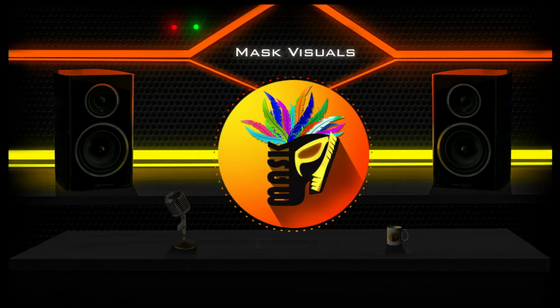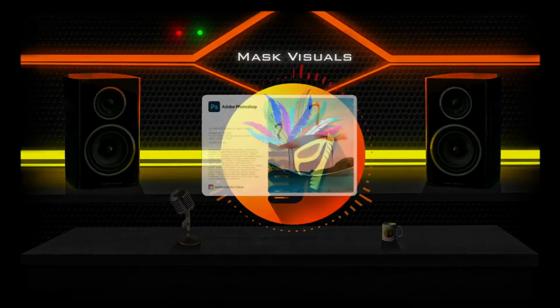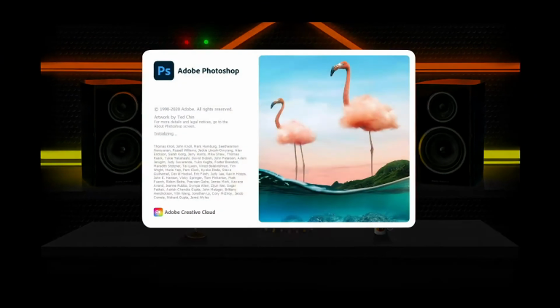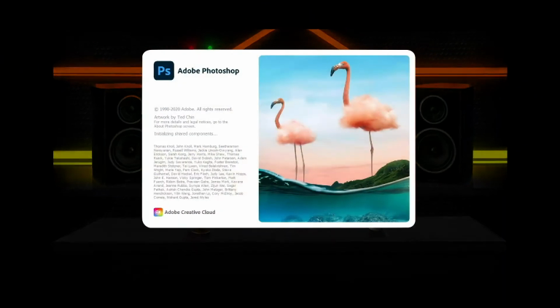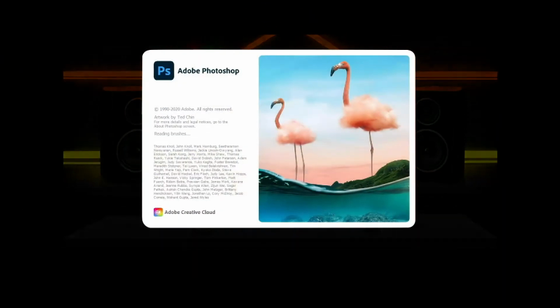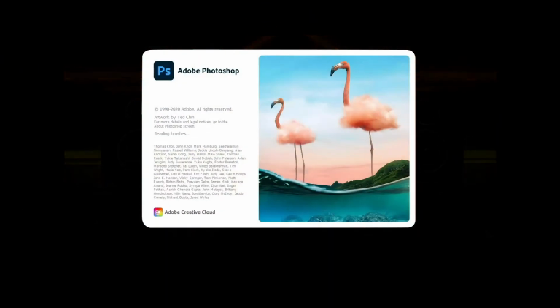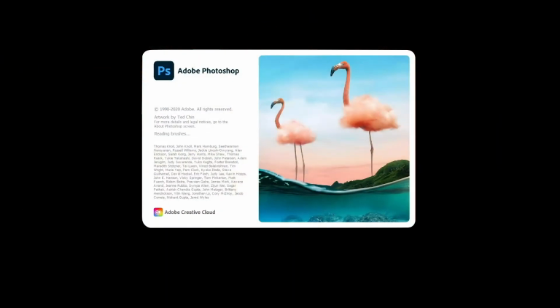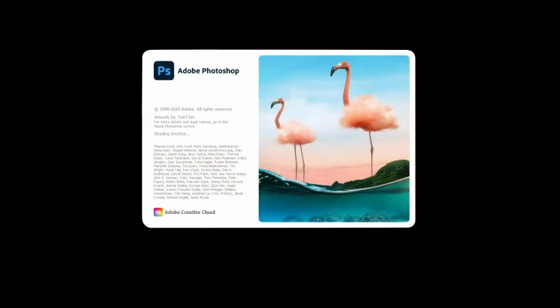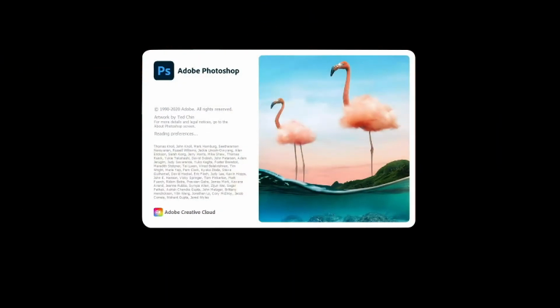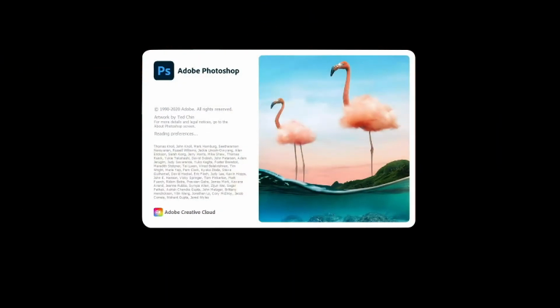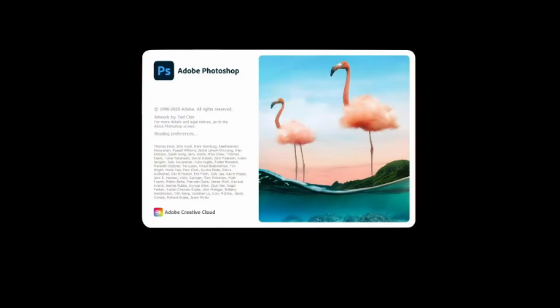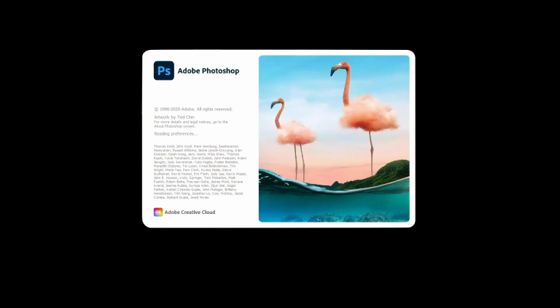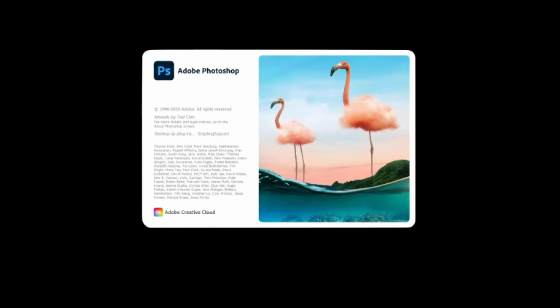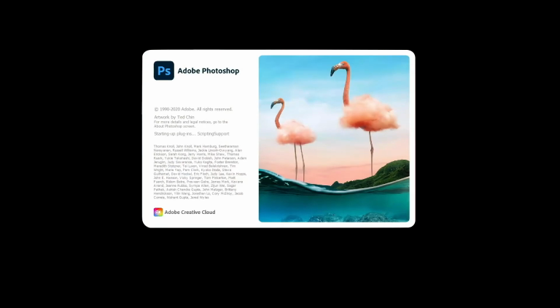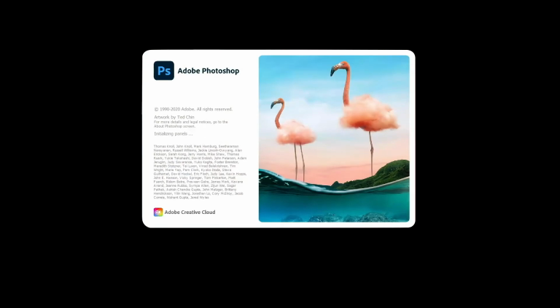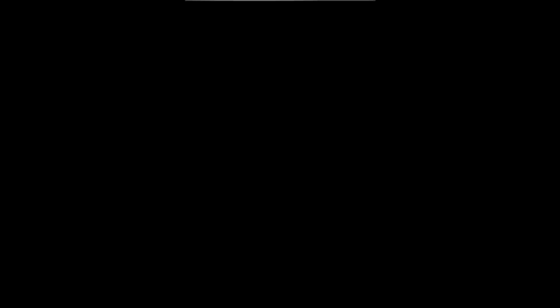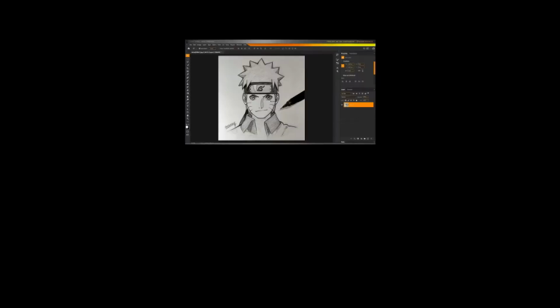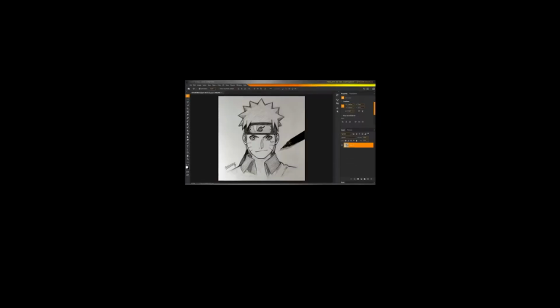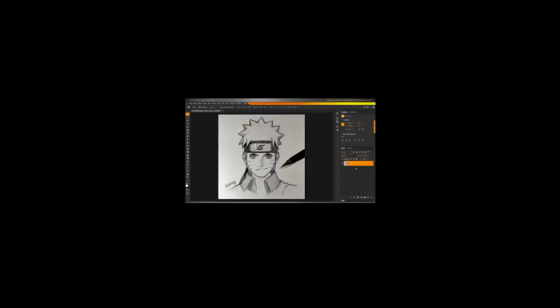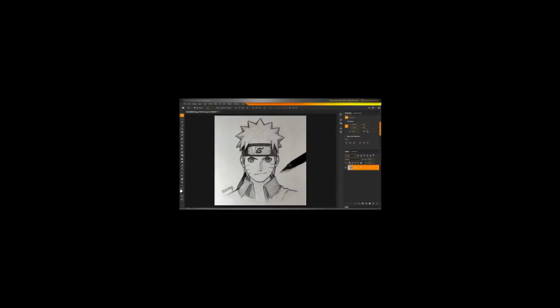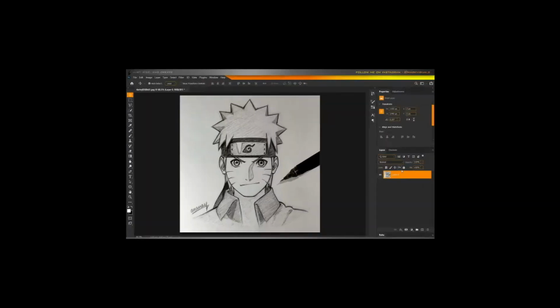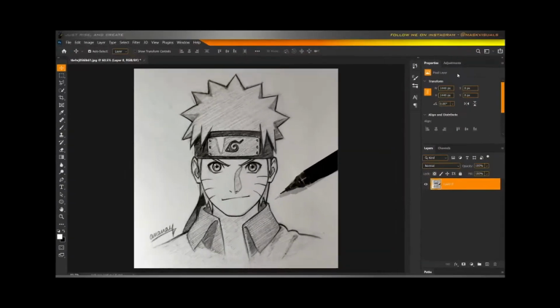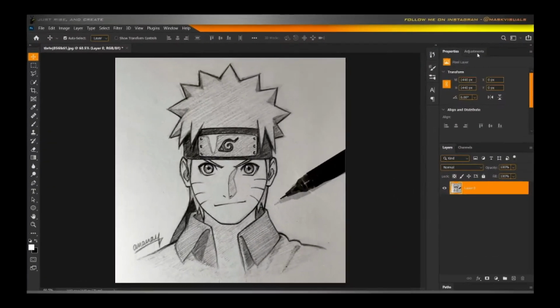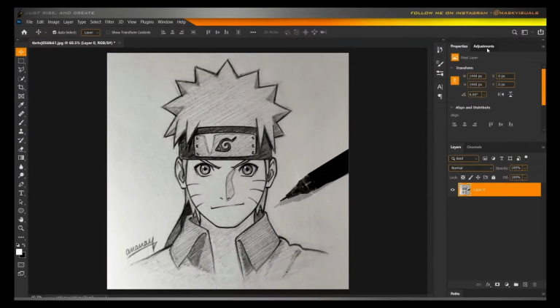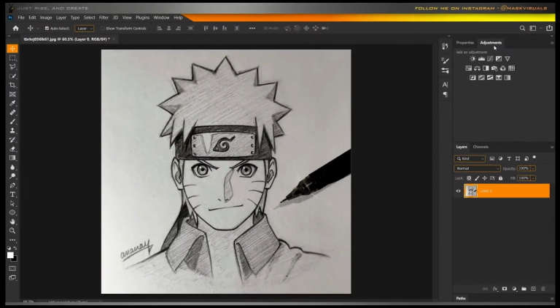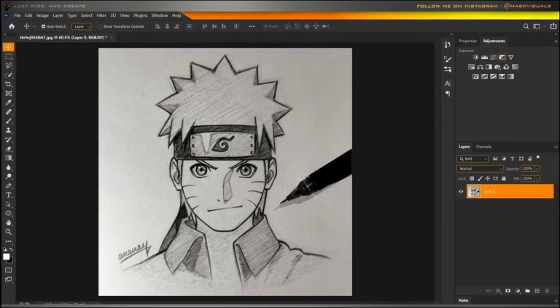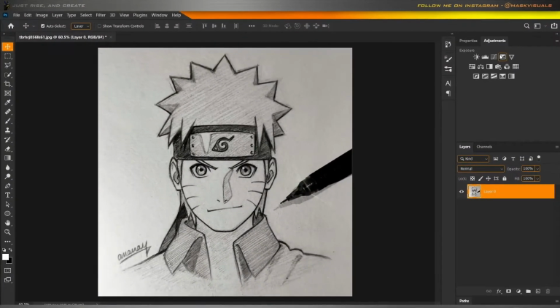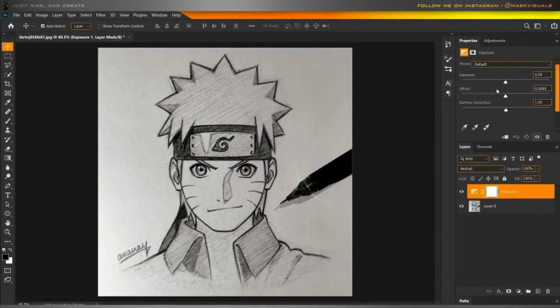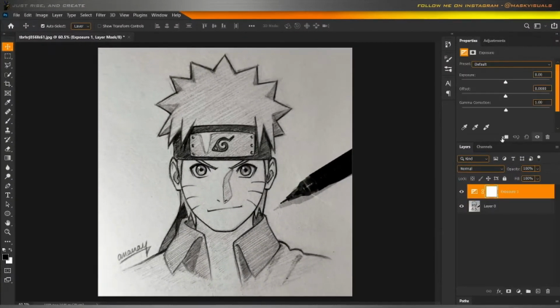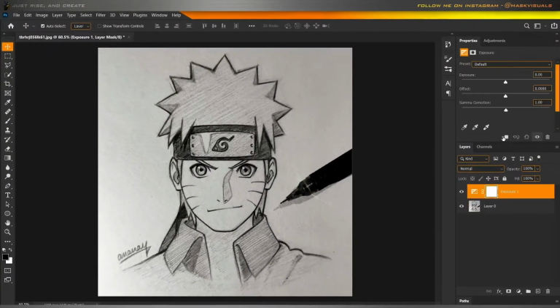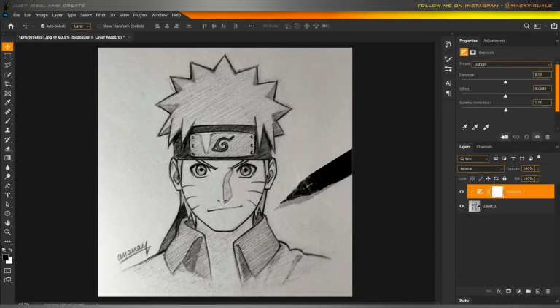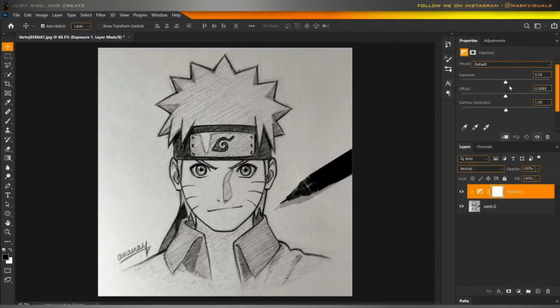Let's start up Photoshop. First, open up the sketch that you want to glow.